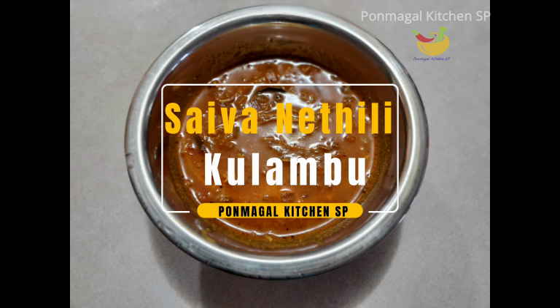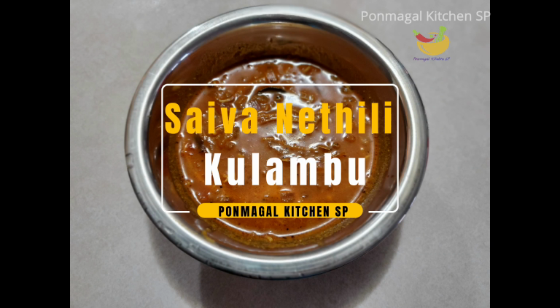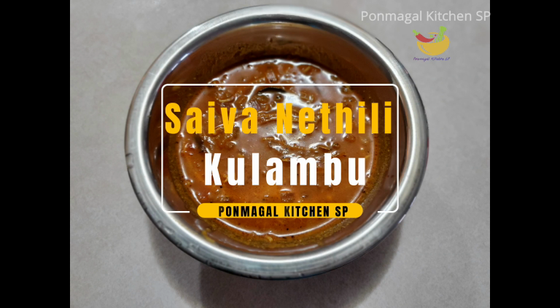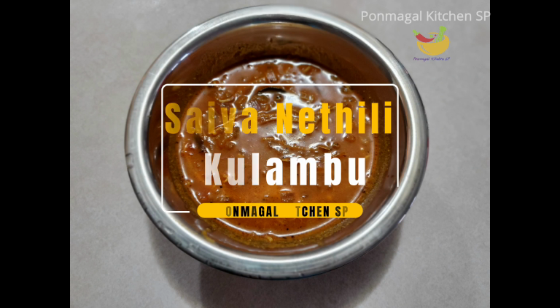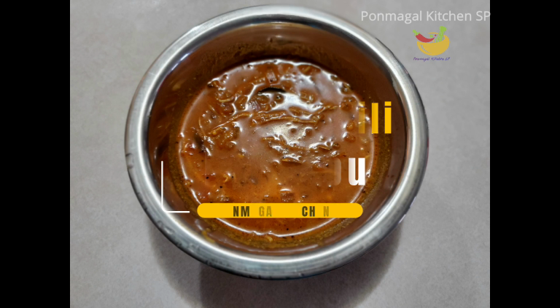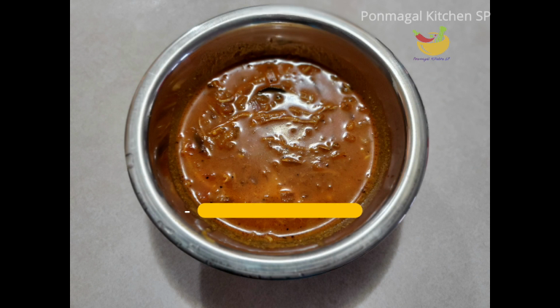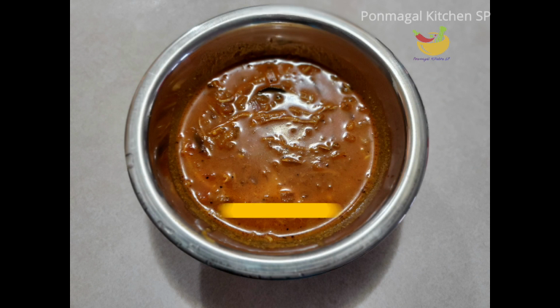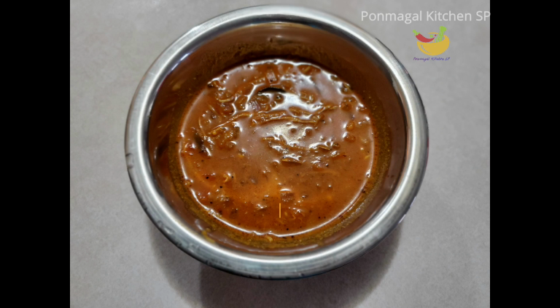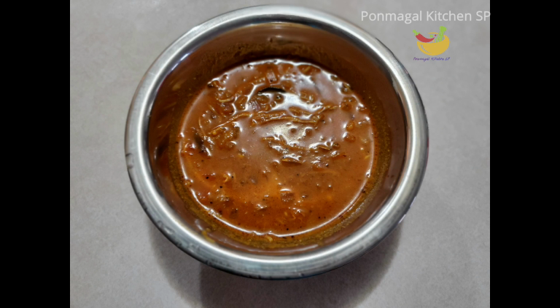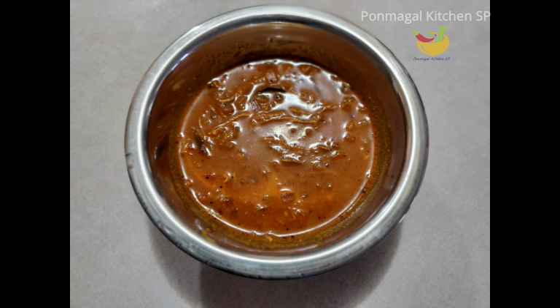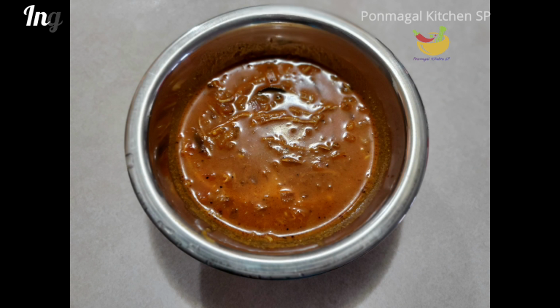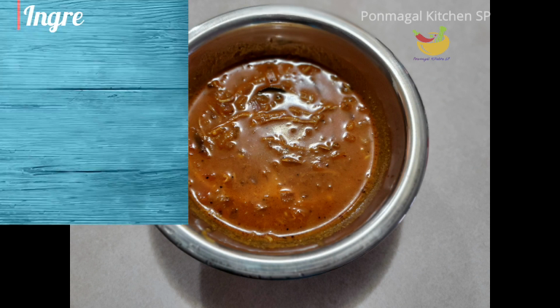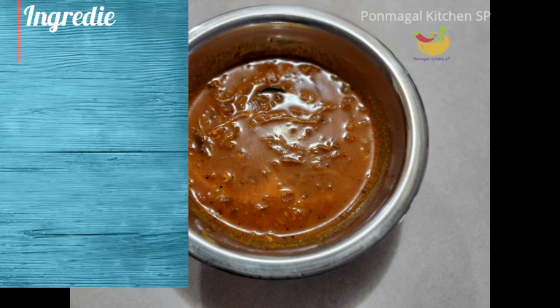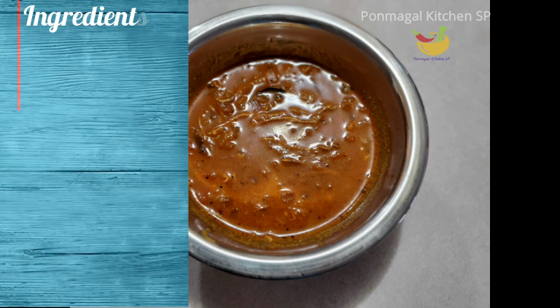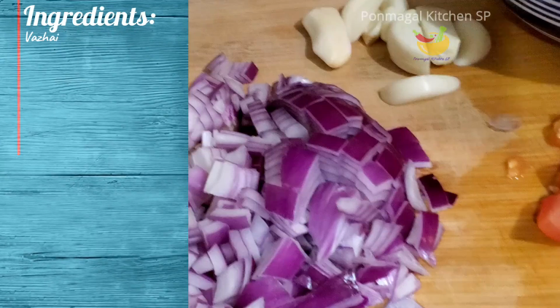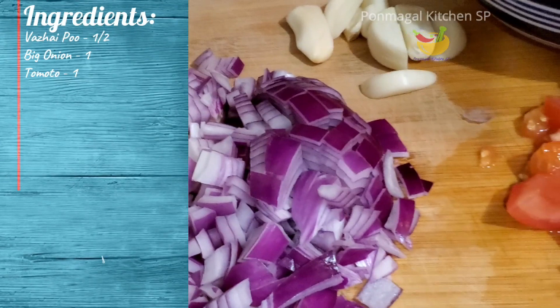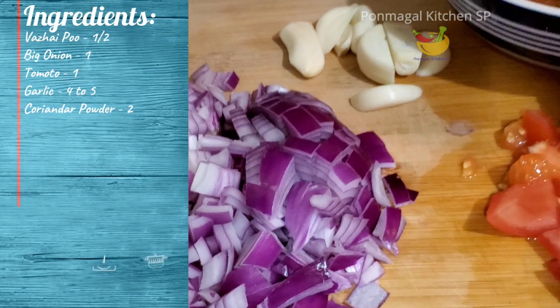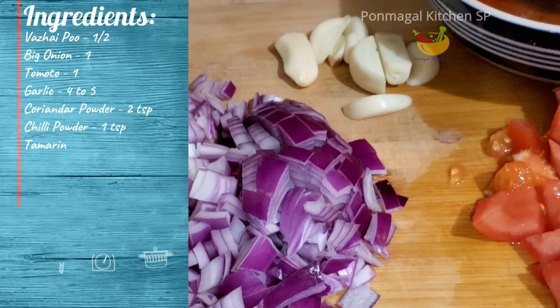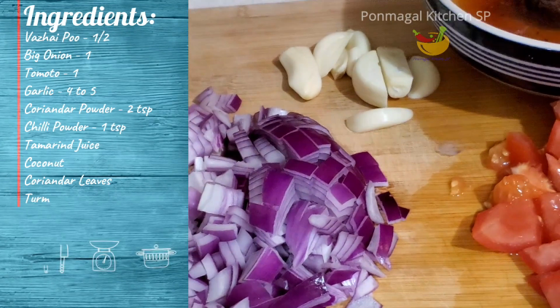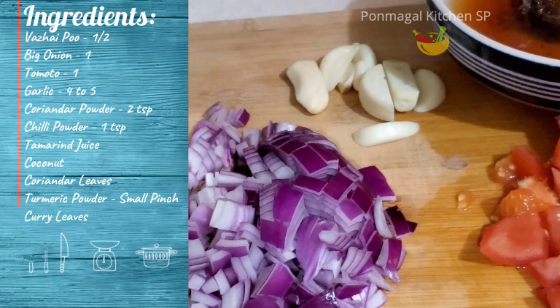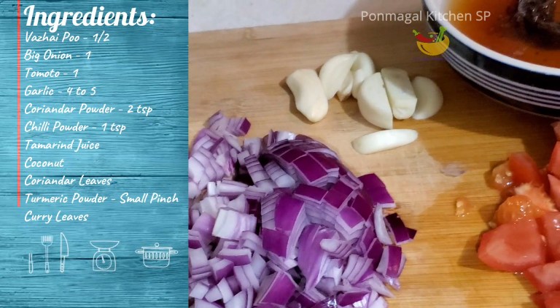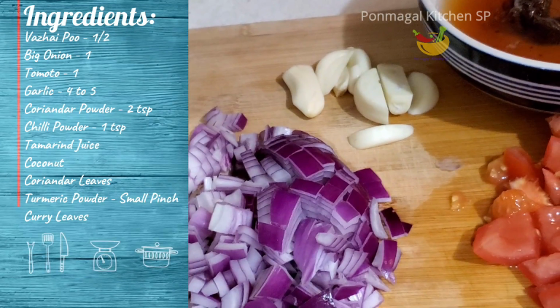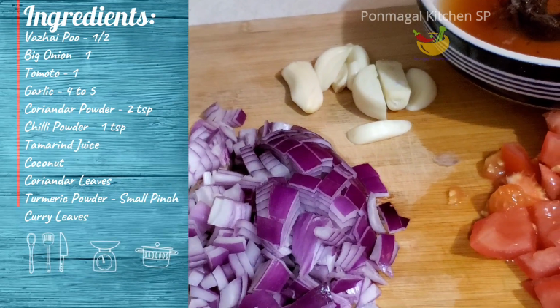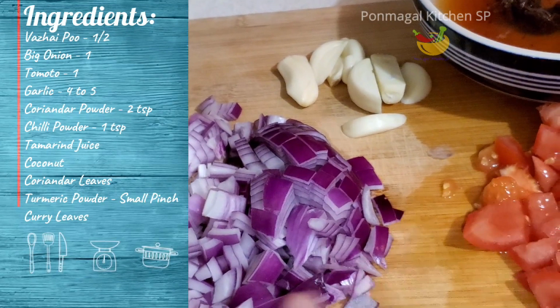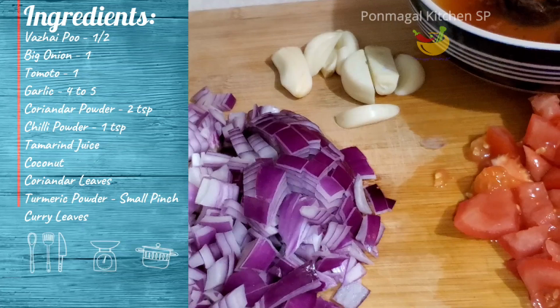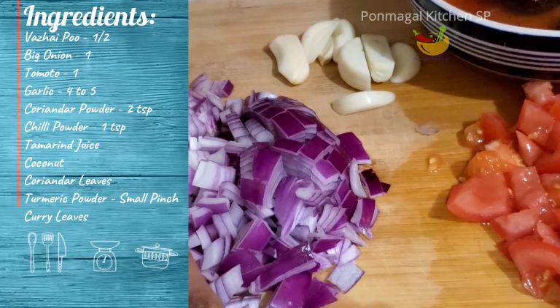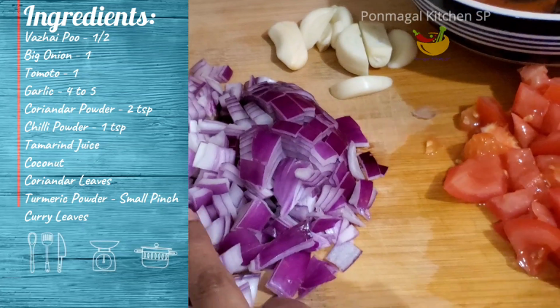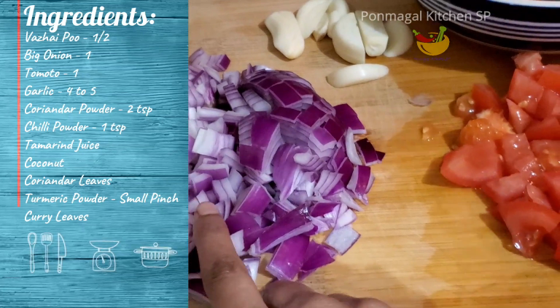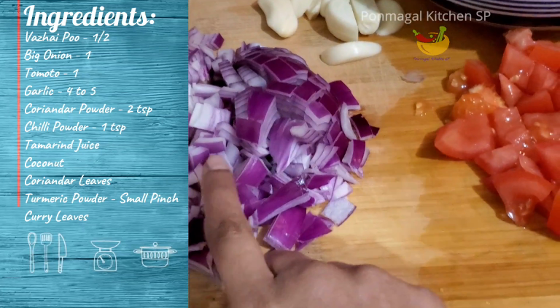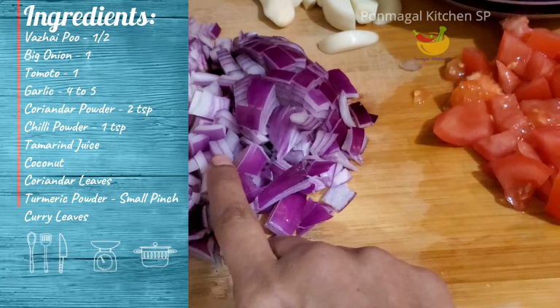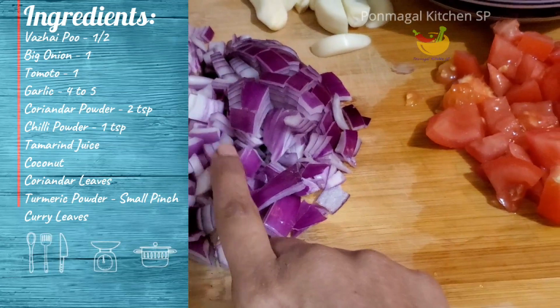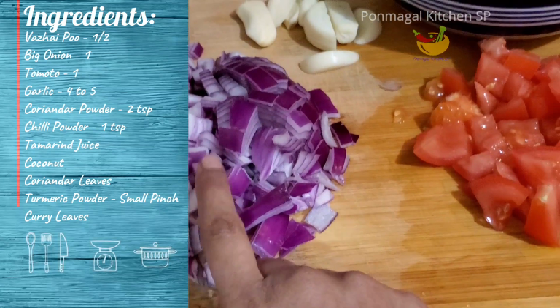It is called Walapu Kara Columbo. It is also called Ayramin Columbo.